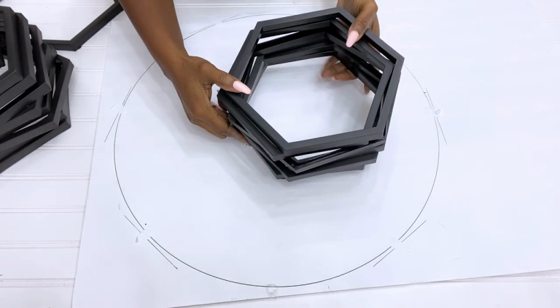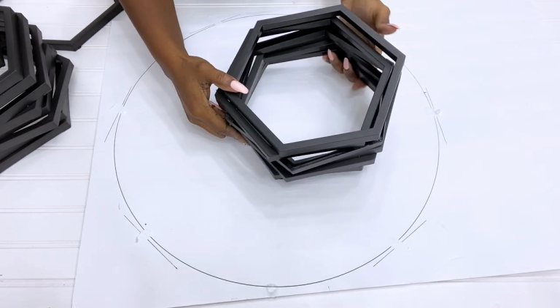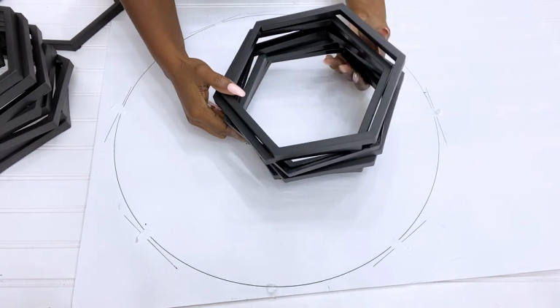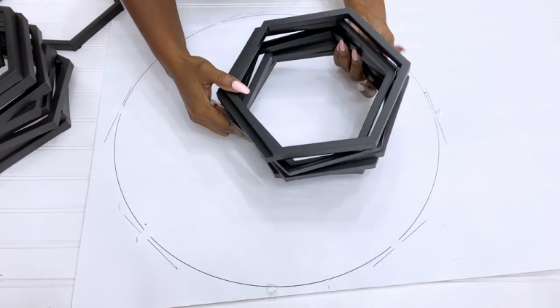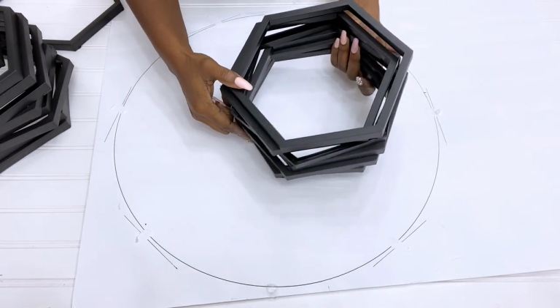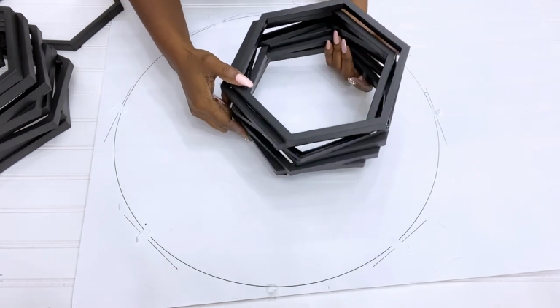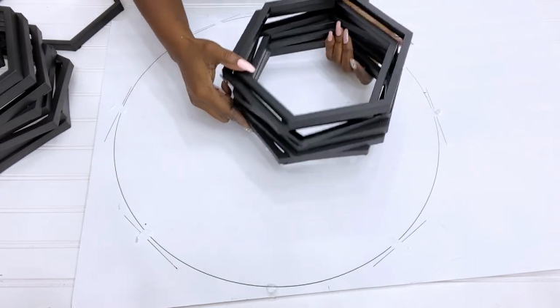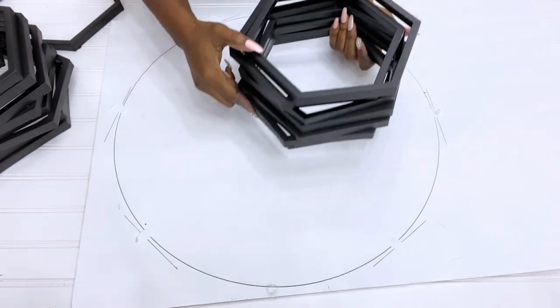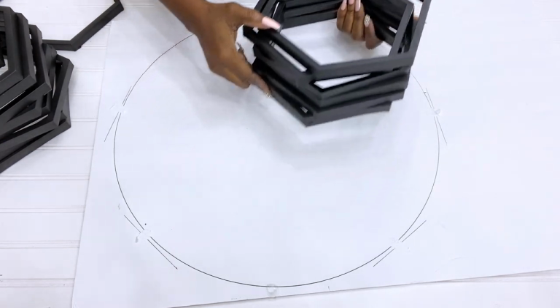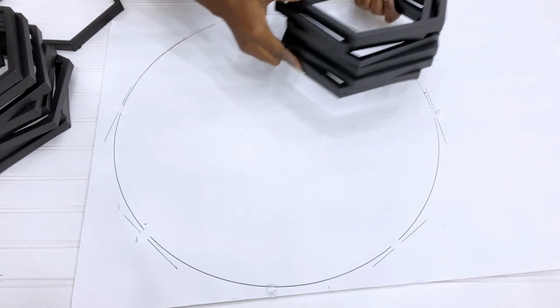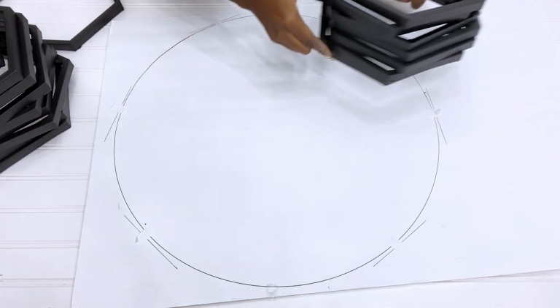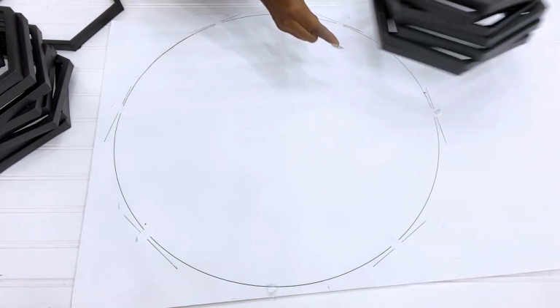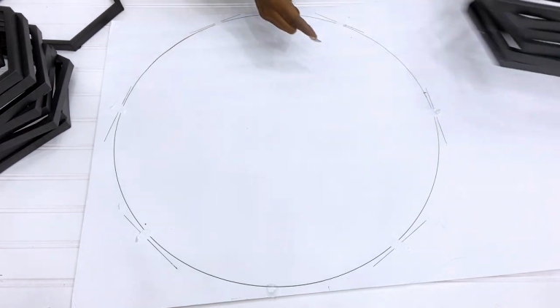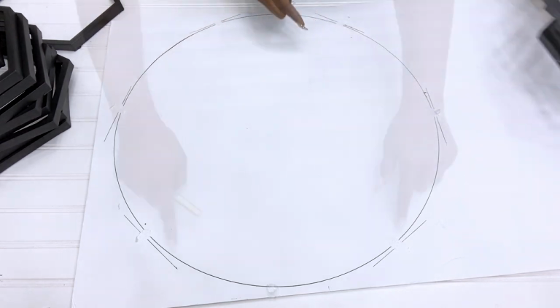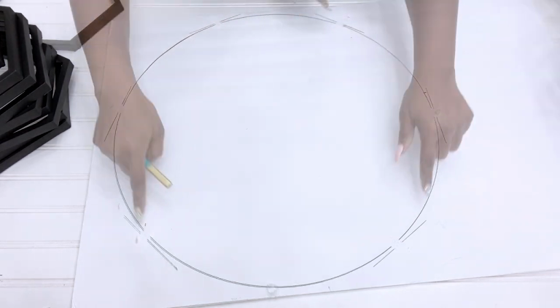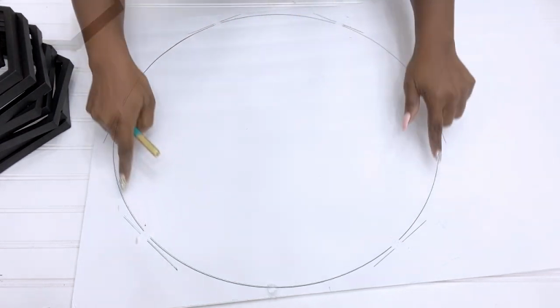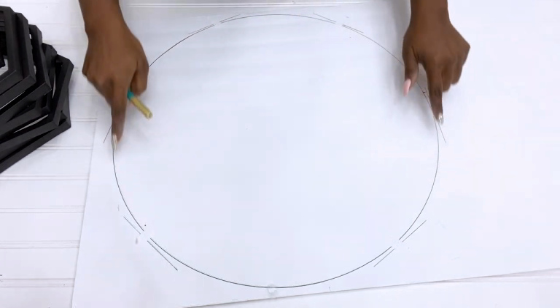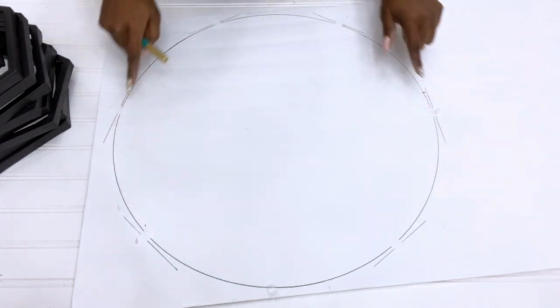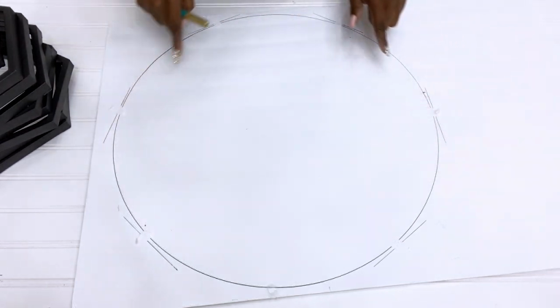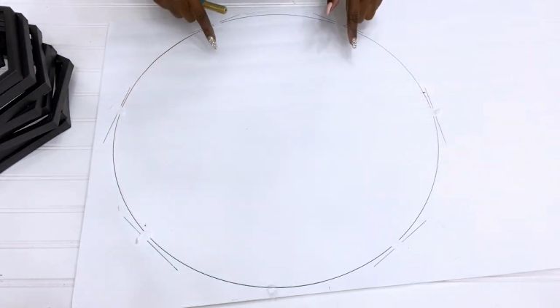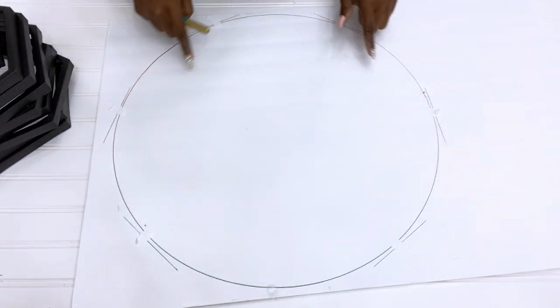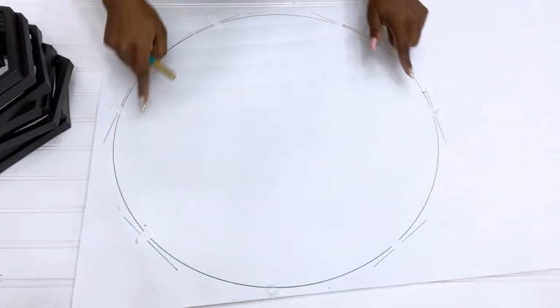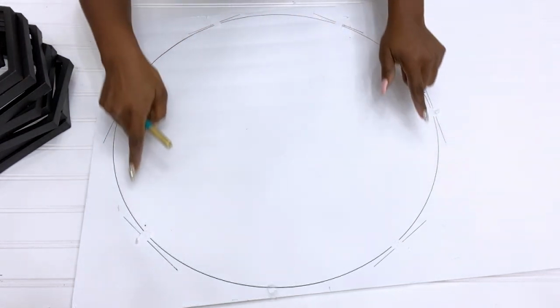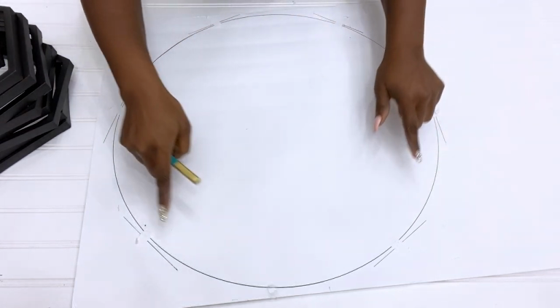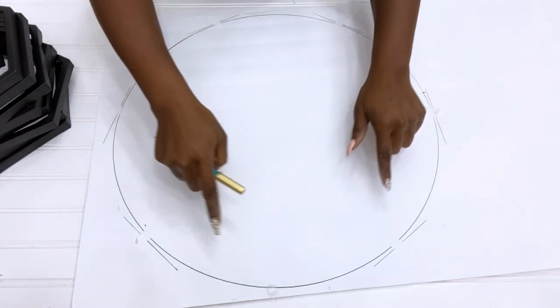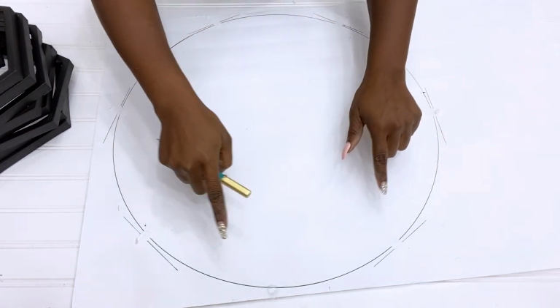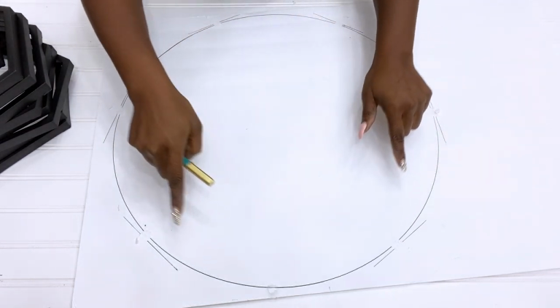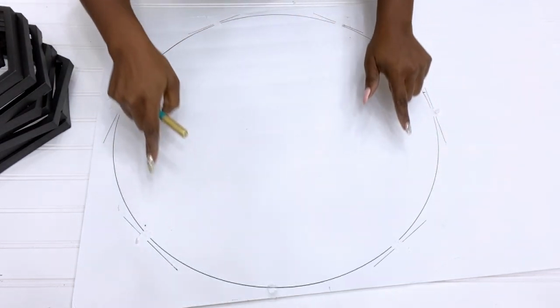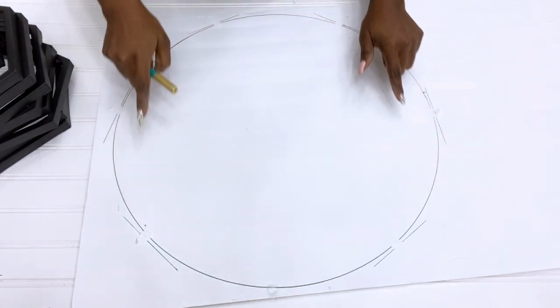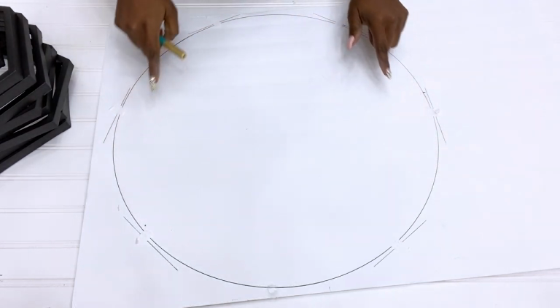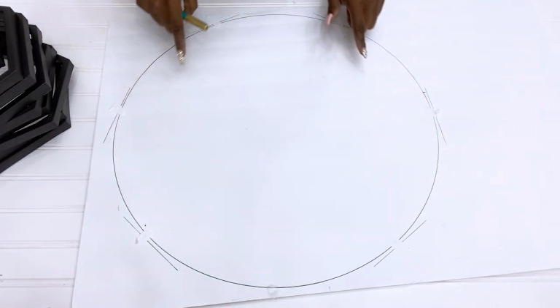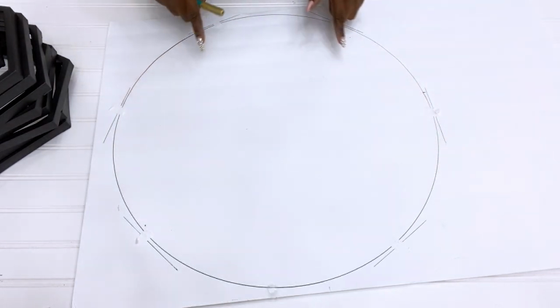I'll be drawing another shape on the inside to reduce the visibility of the board when the coffee table is complete.